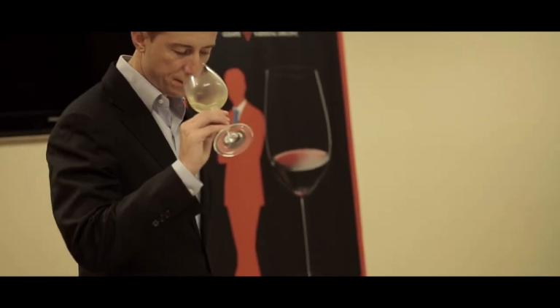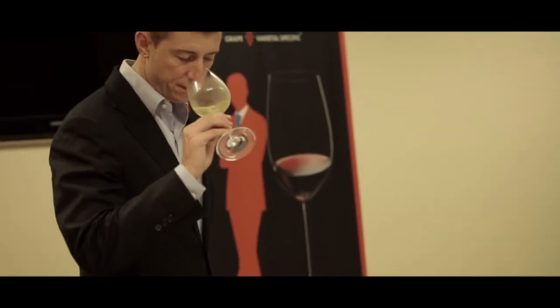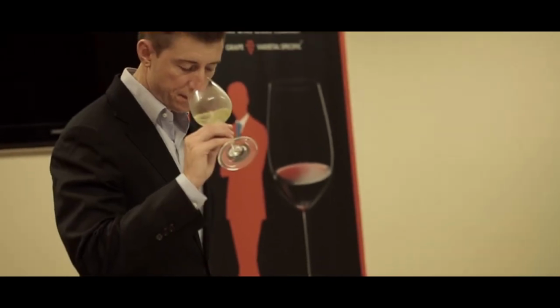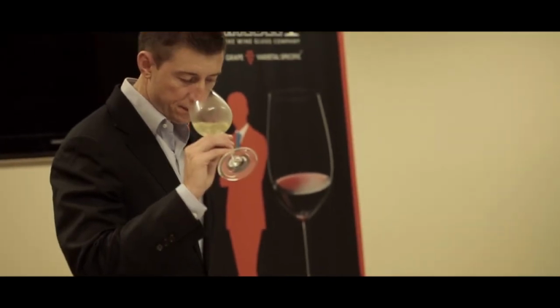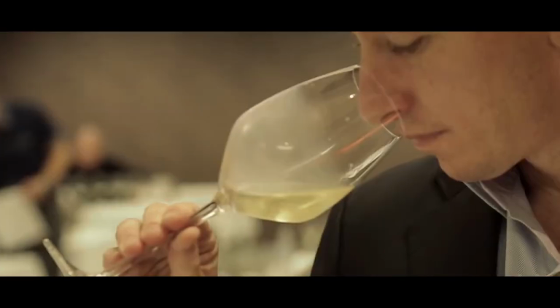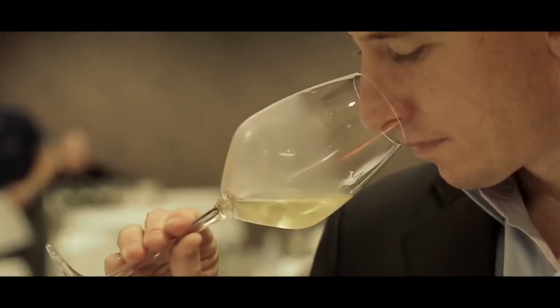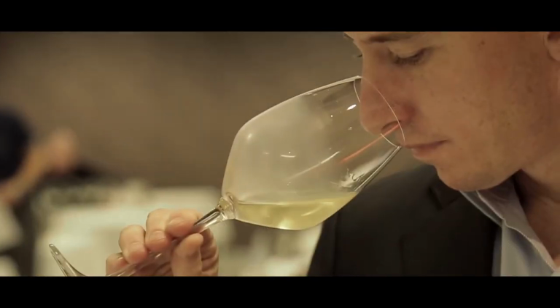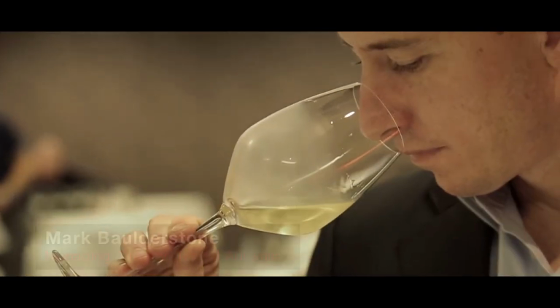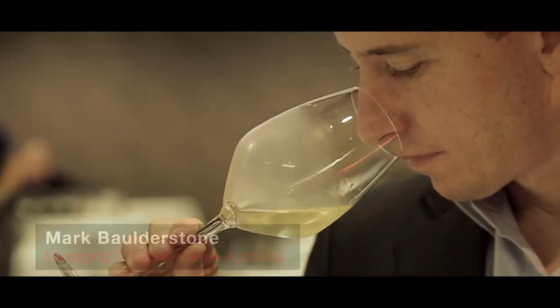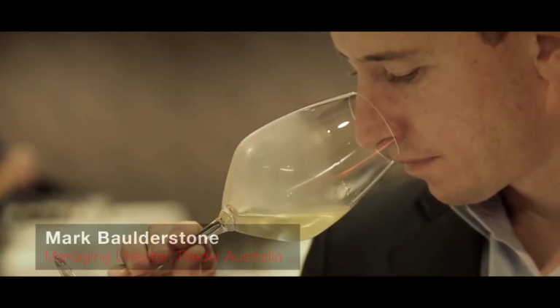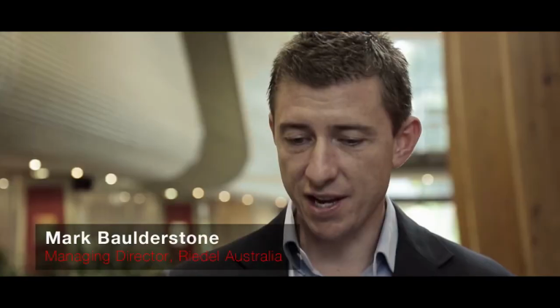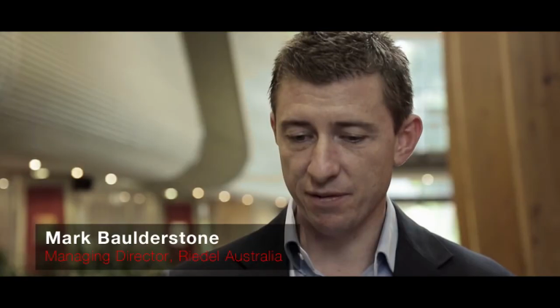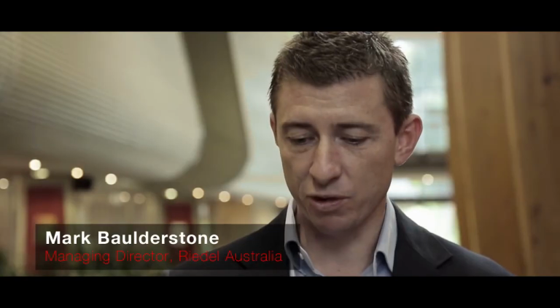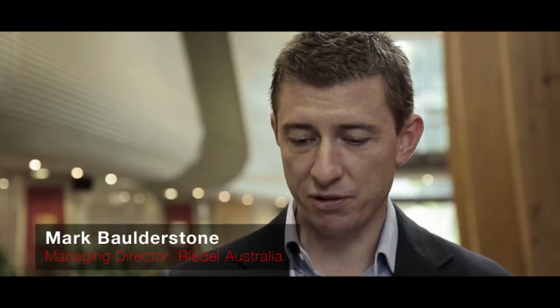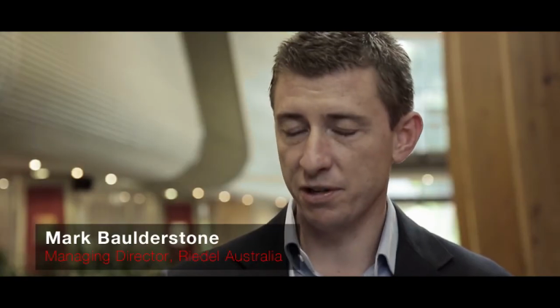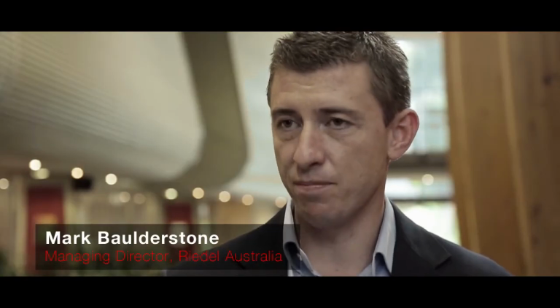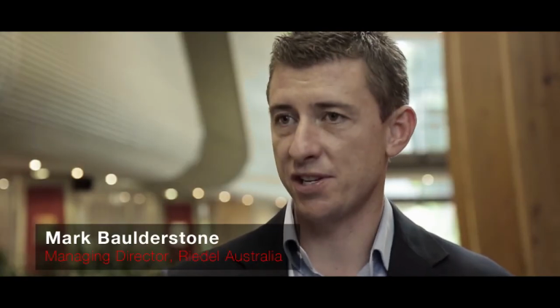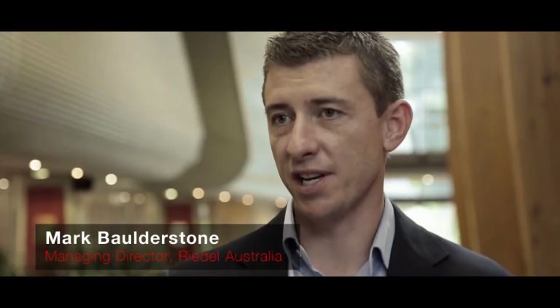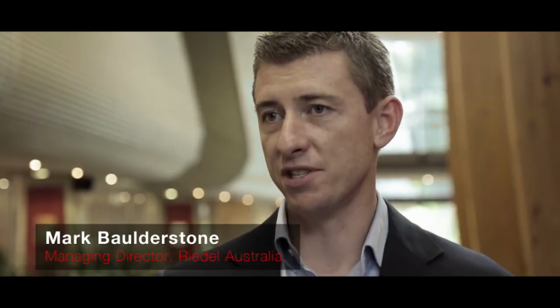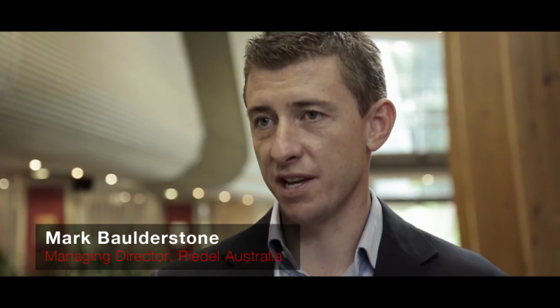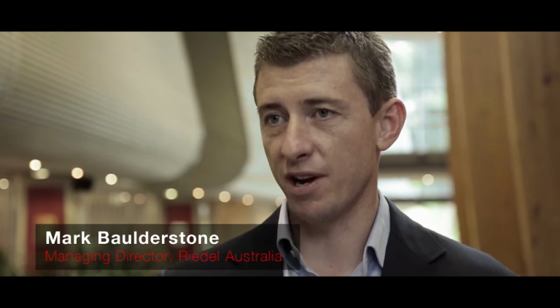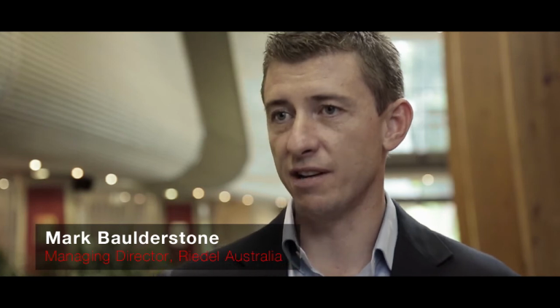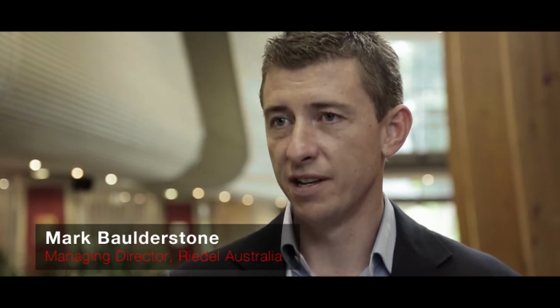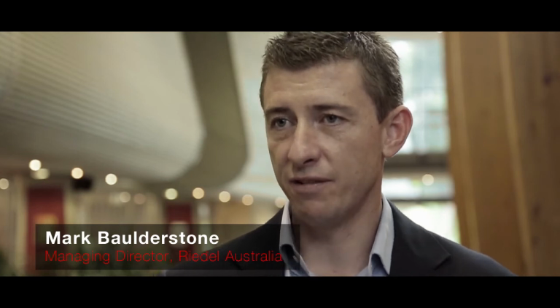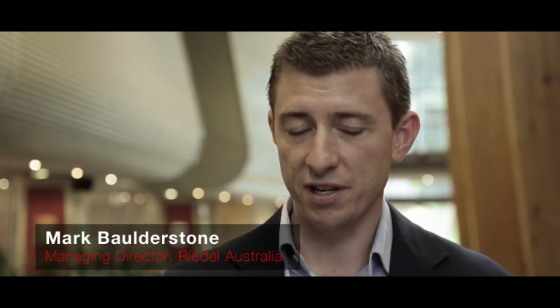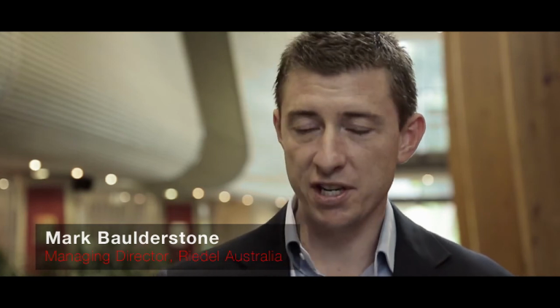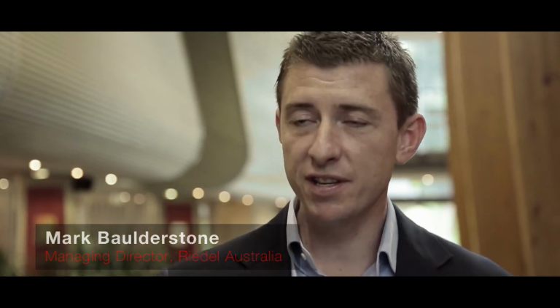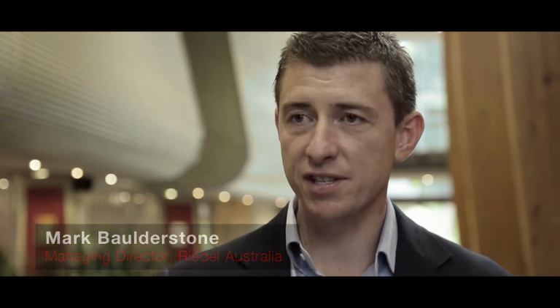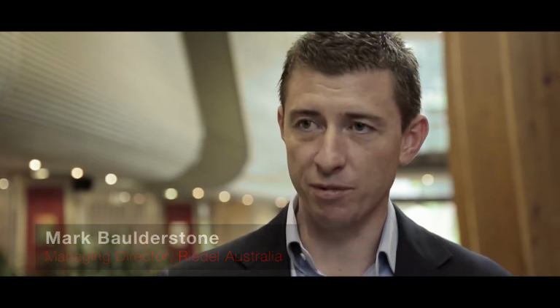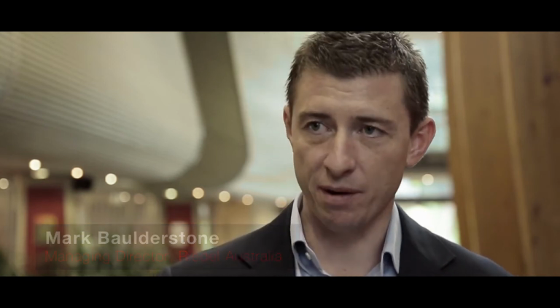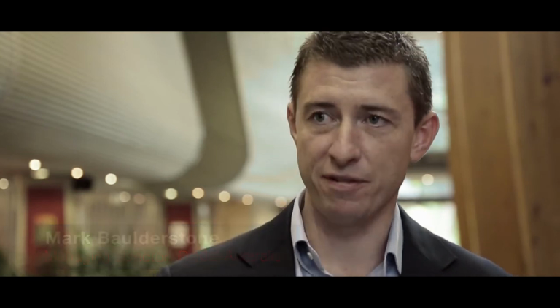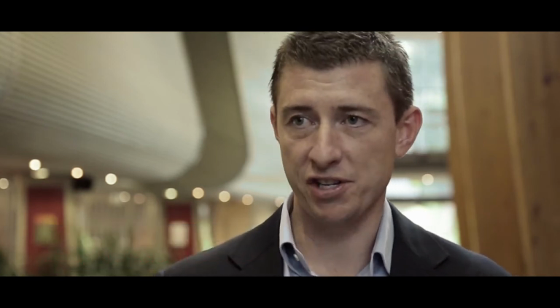We understand the wine. We understand of course the glass, and all we're trying to do is match these elements together. If we can achieve this then we'll end up with perfection.